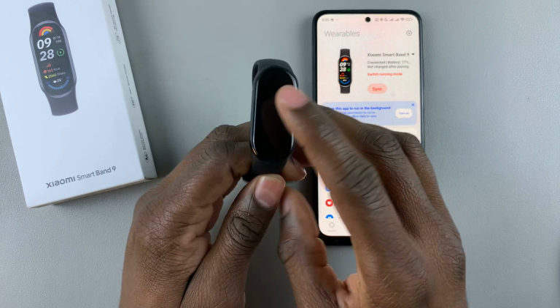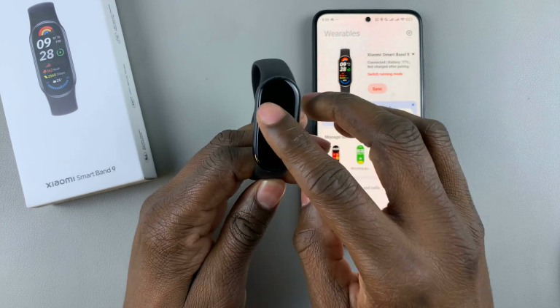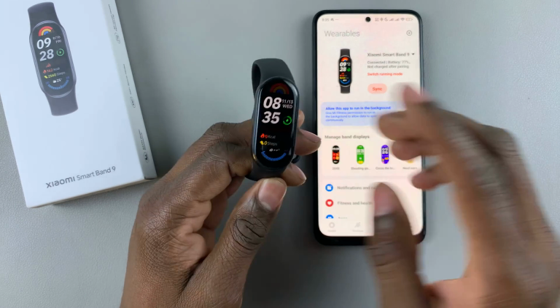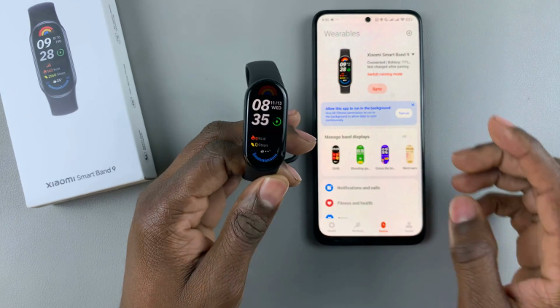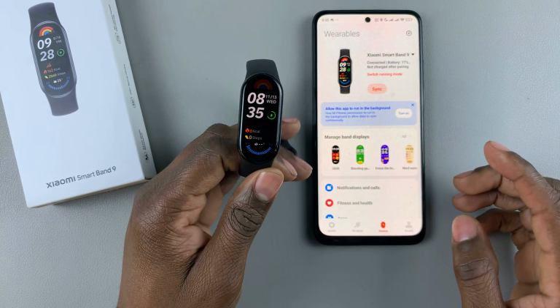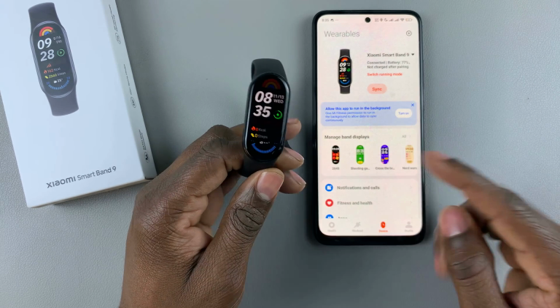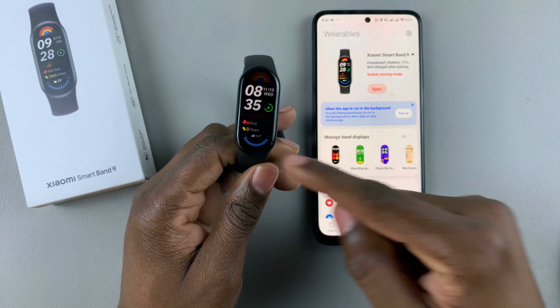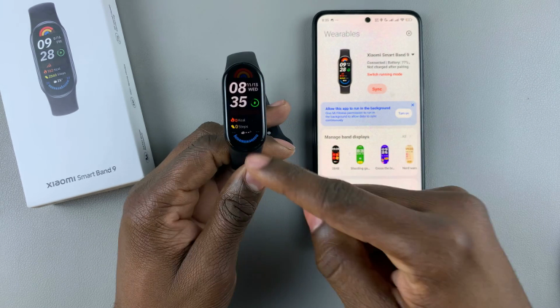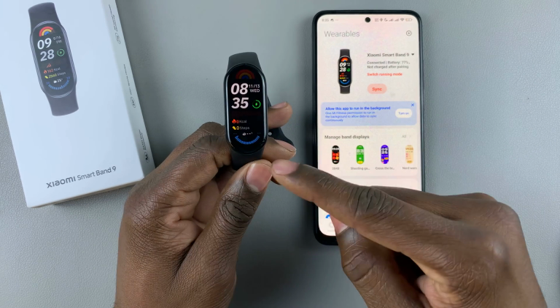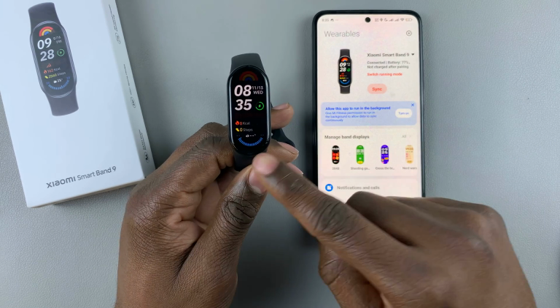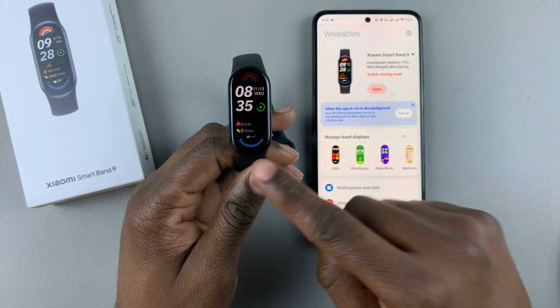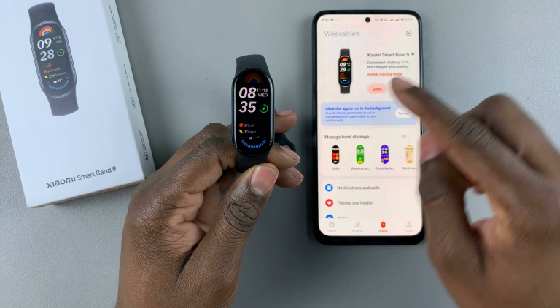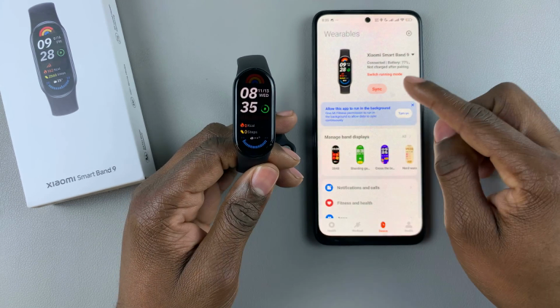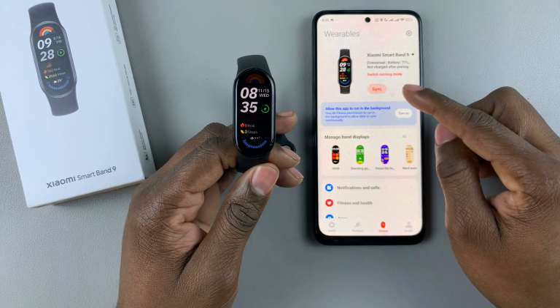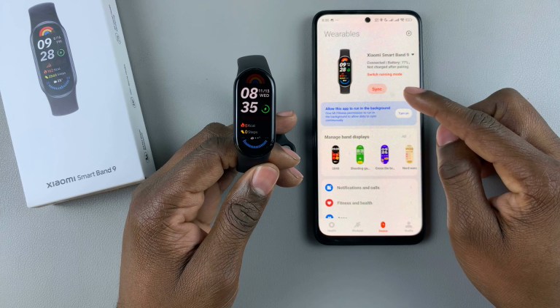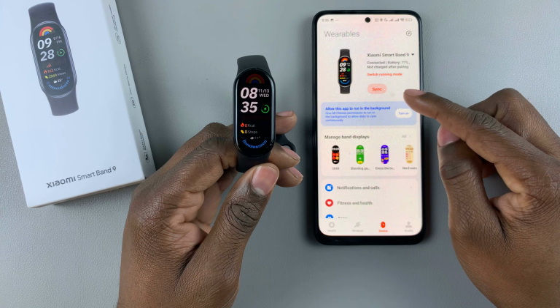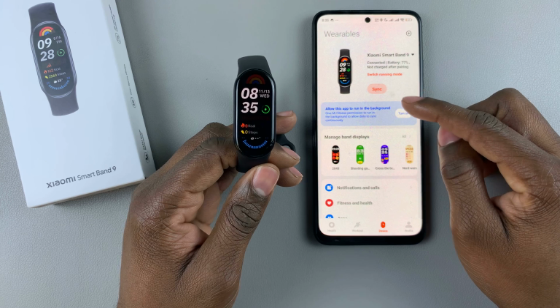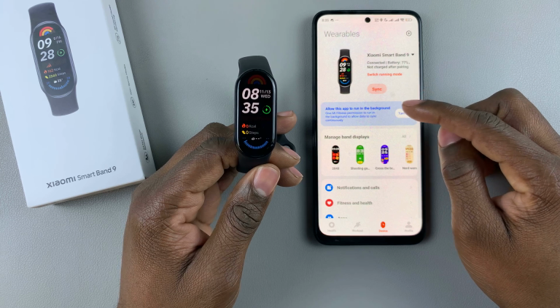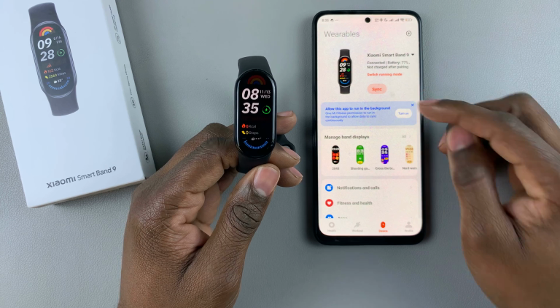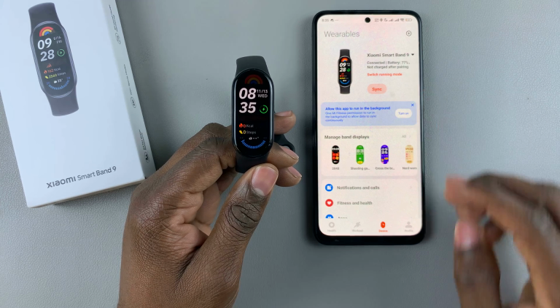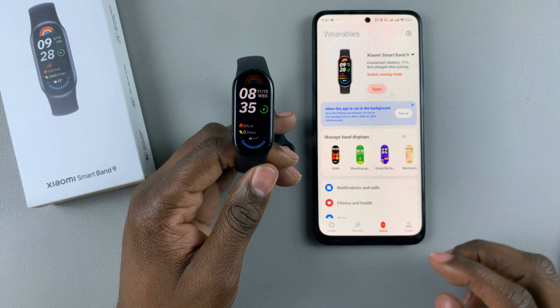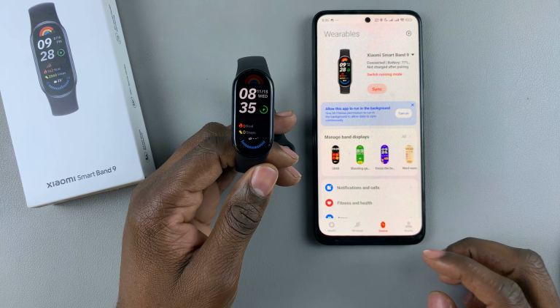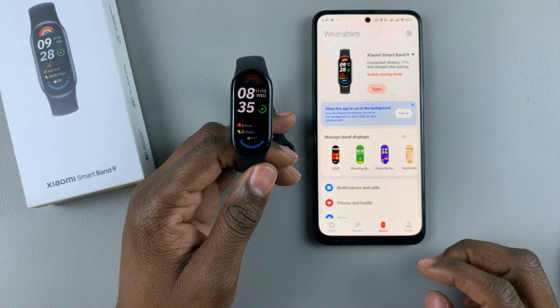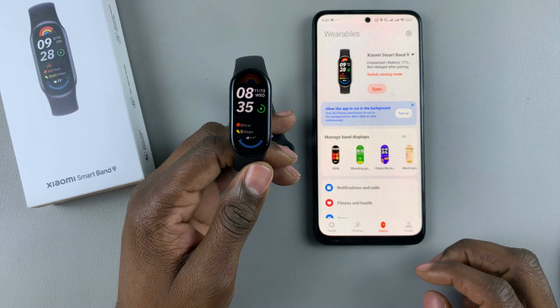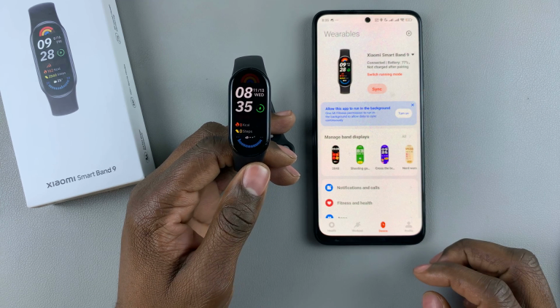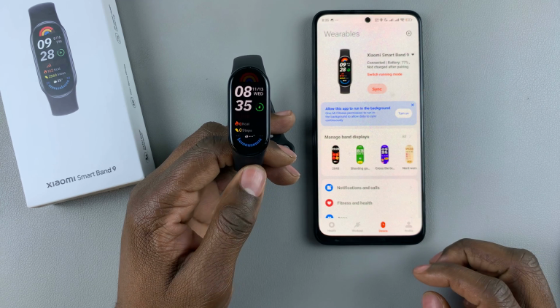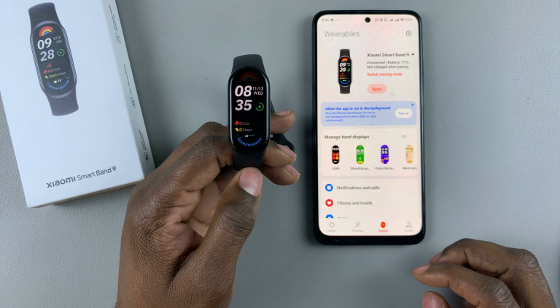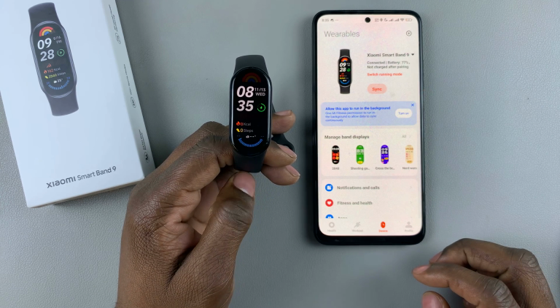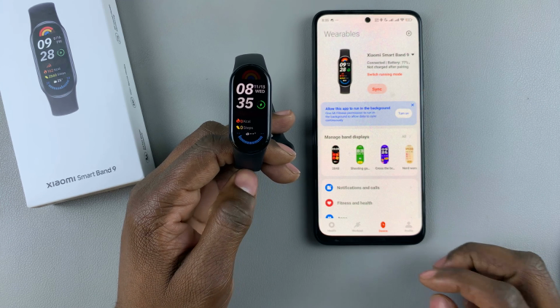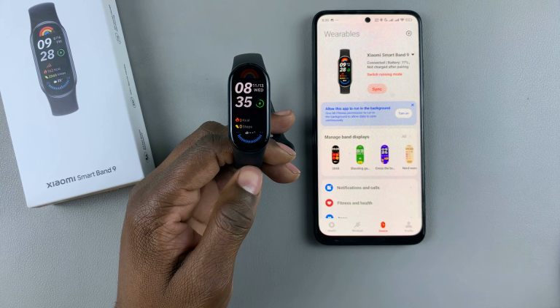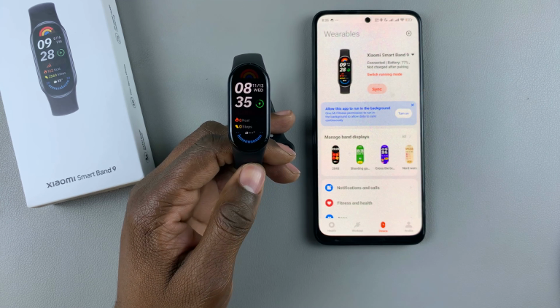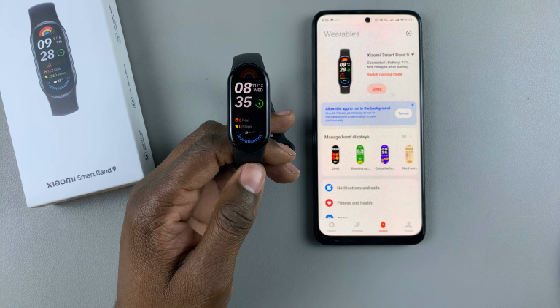Once done, you'll see your Smartband 9 paired on the Android phone. As you can see, this is the Smartband 9 — it's paired on your device. Thanks for watching, and I'll see you on the next one.